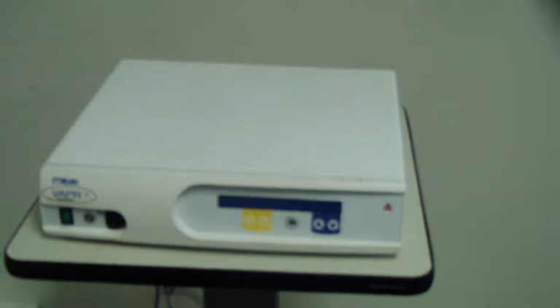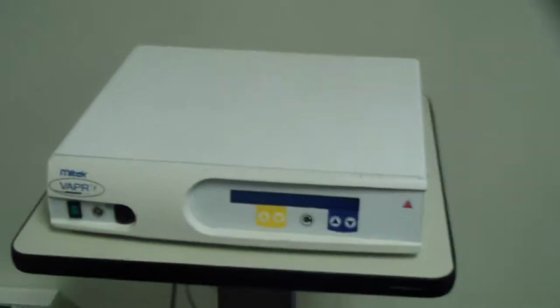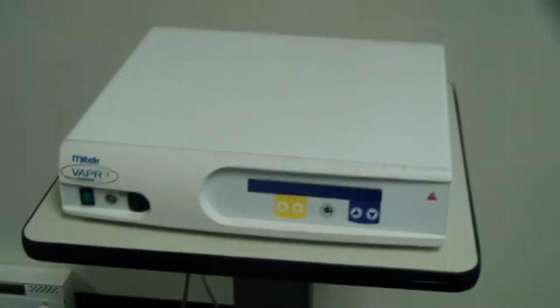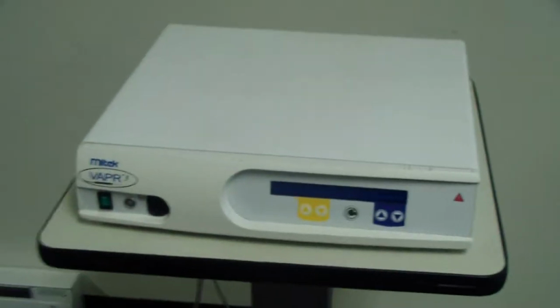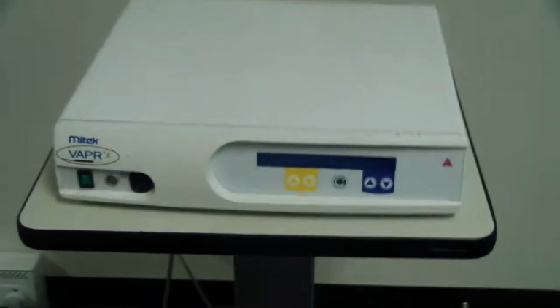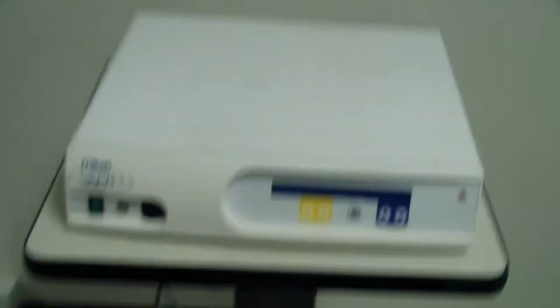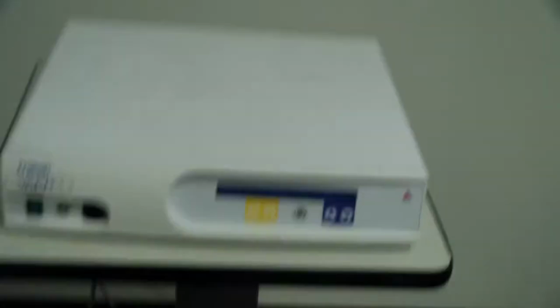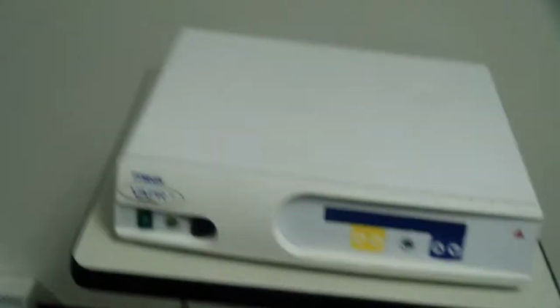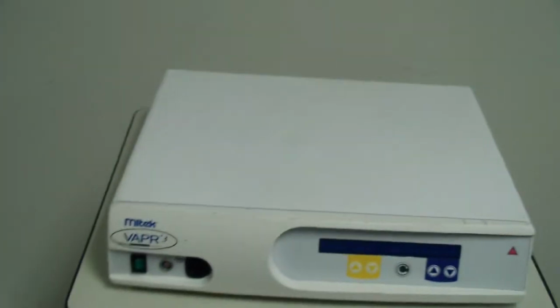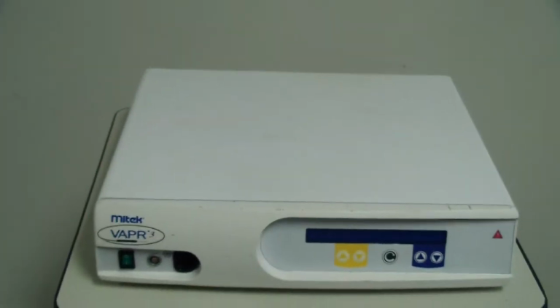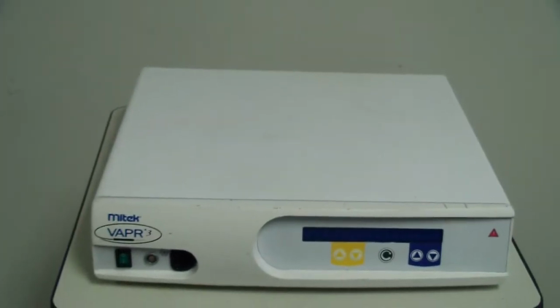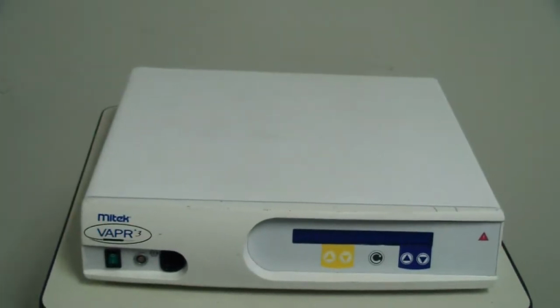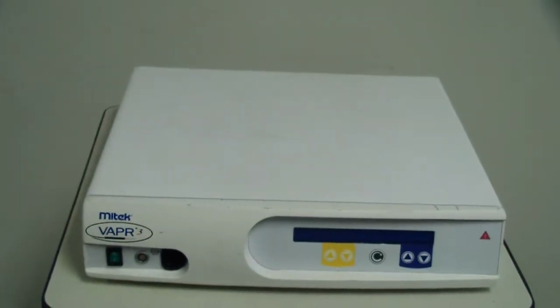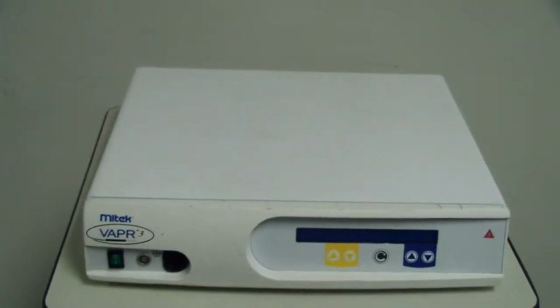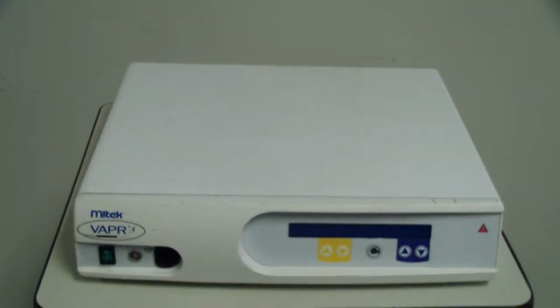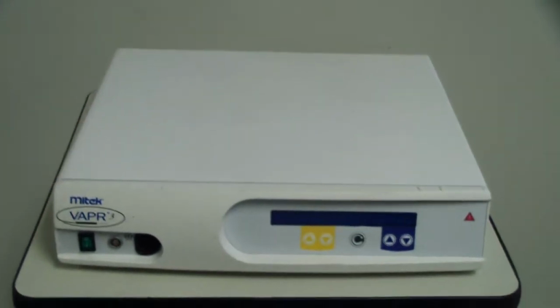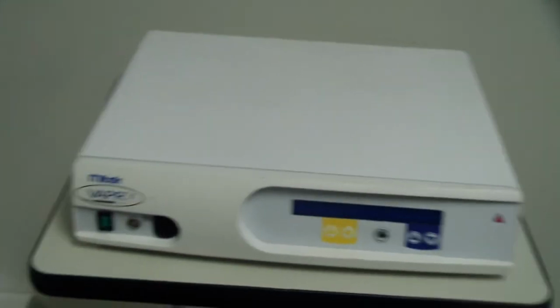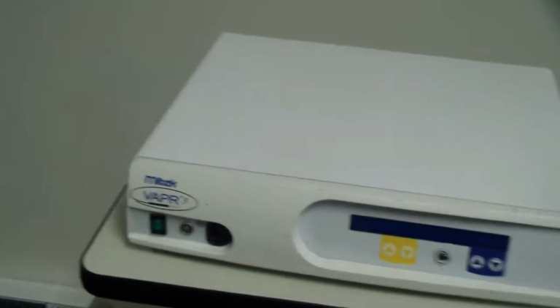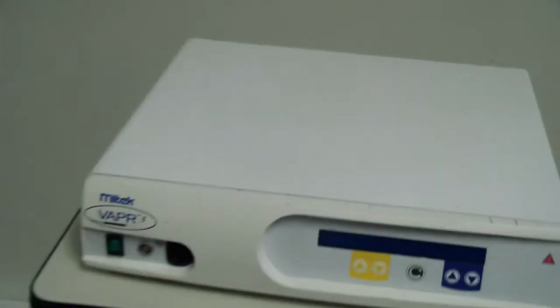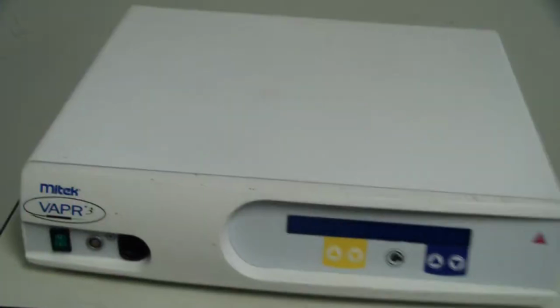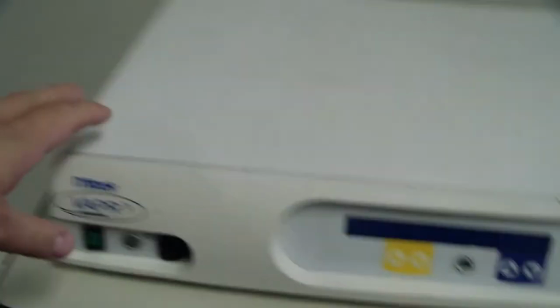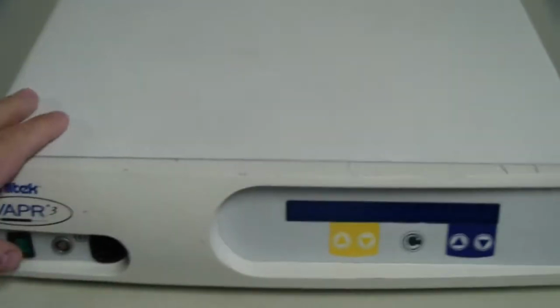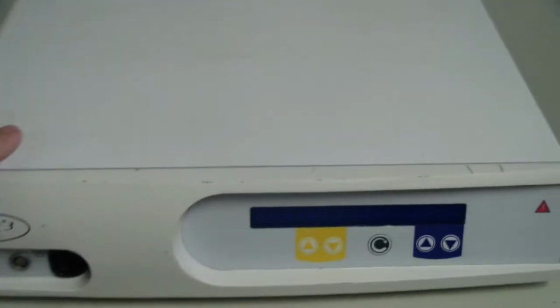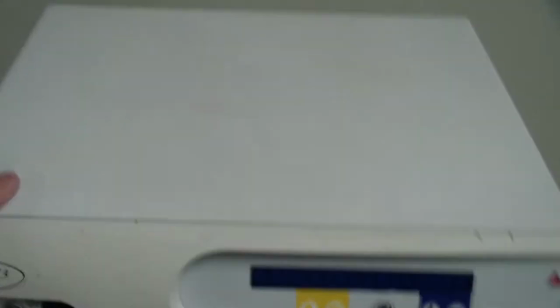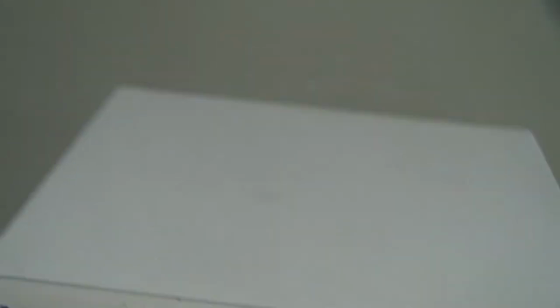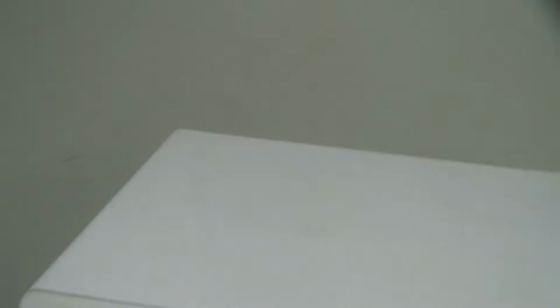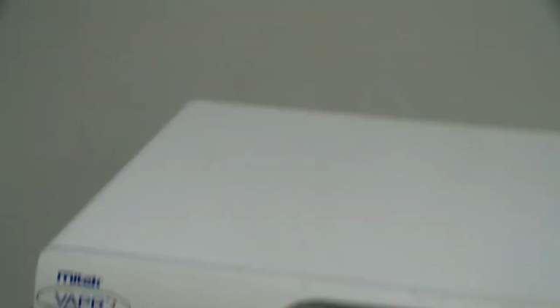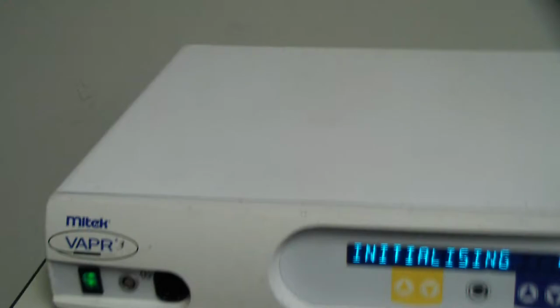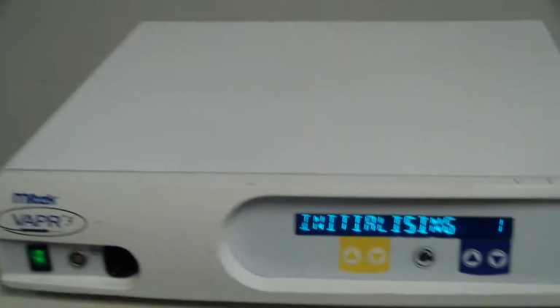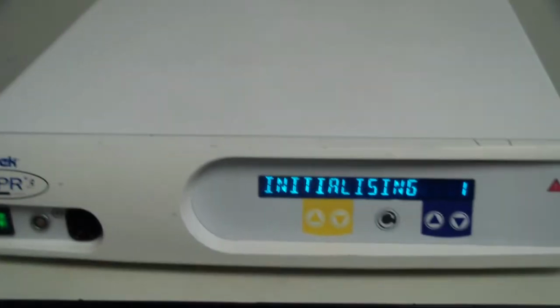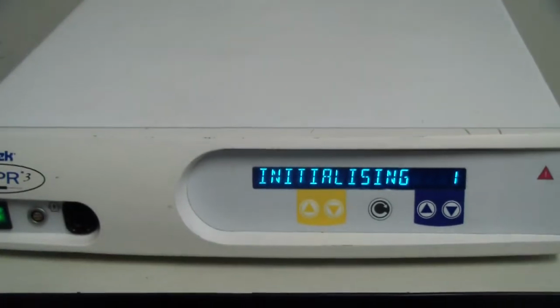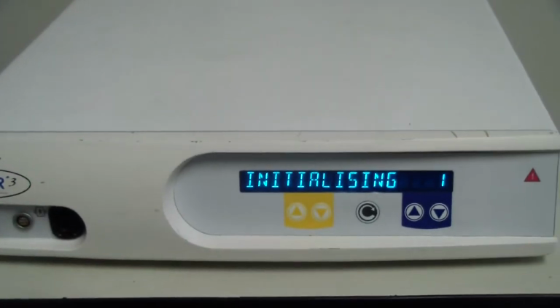This is DCSP Medical. We're looking at a Mytec ESU. It doesn't have any hand pieces or a foot switch.